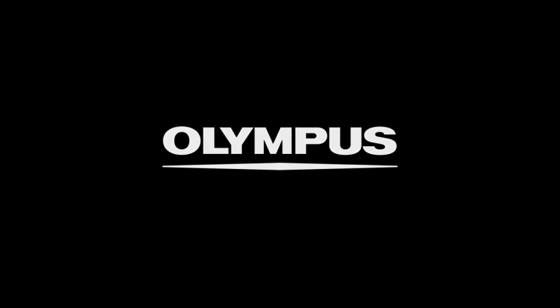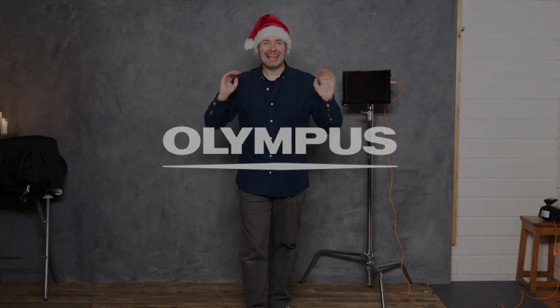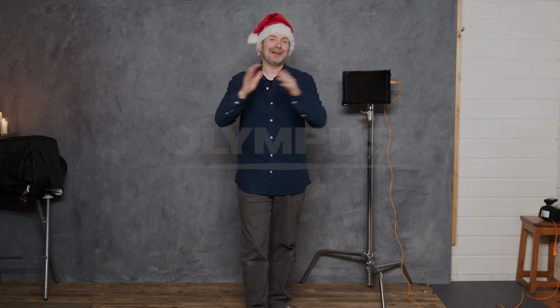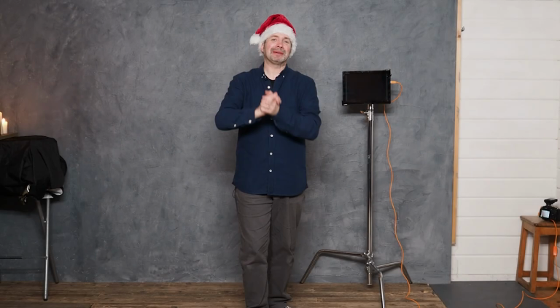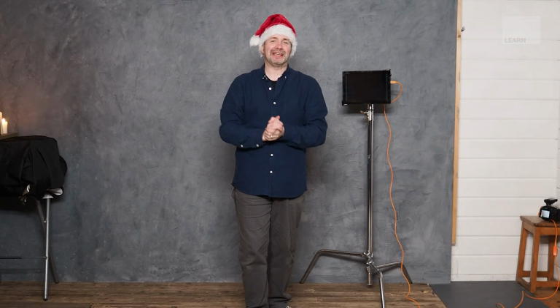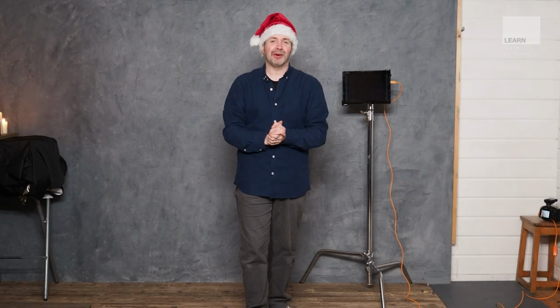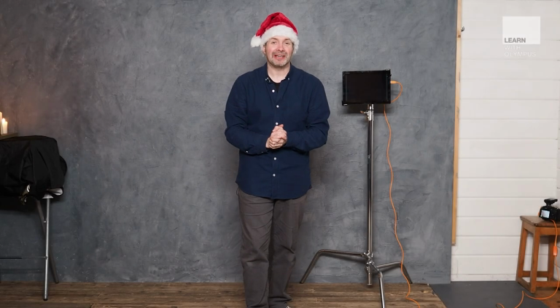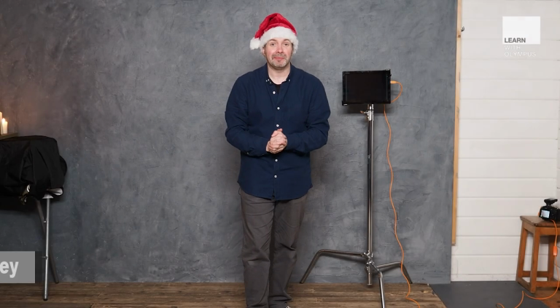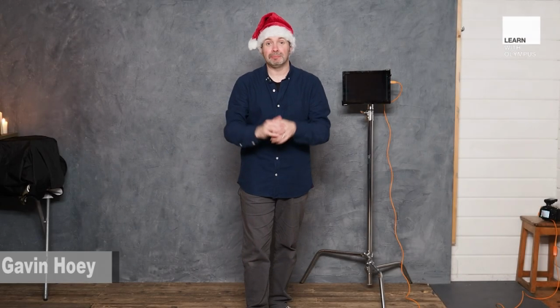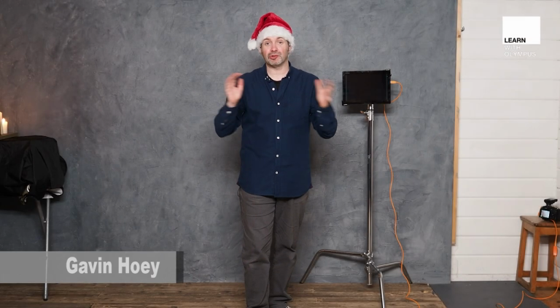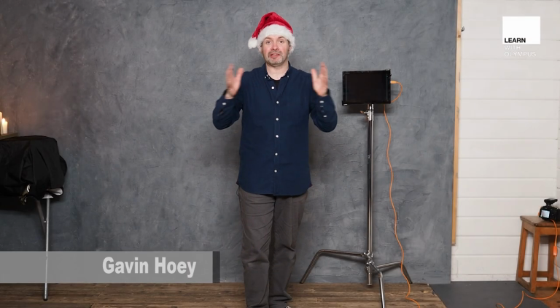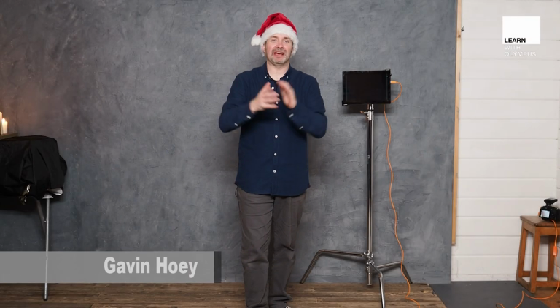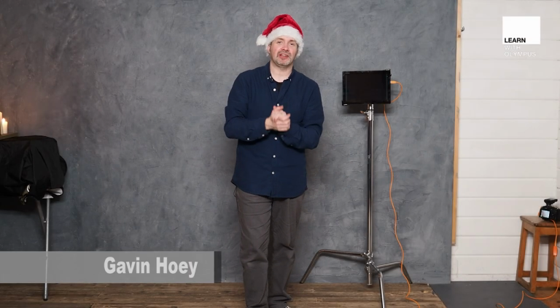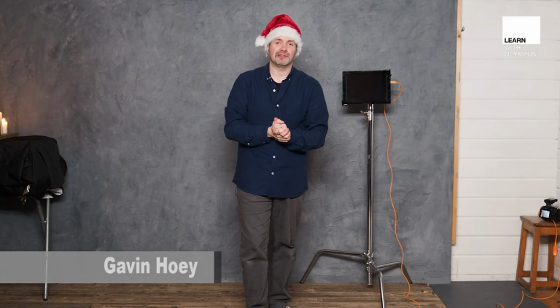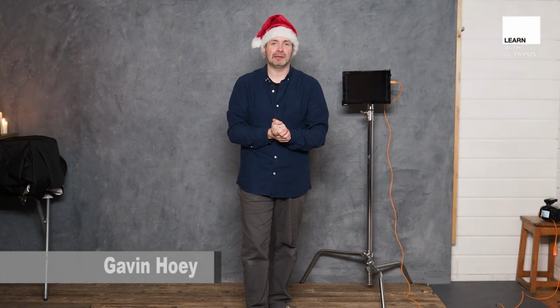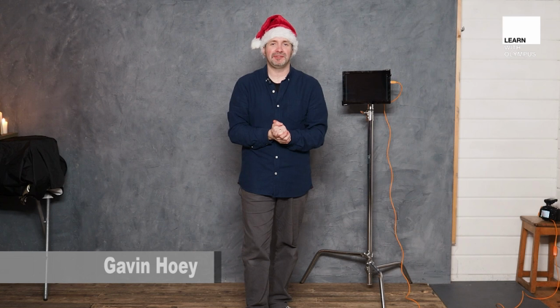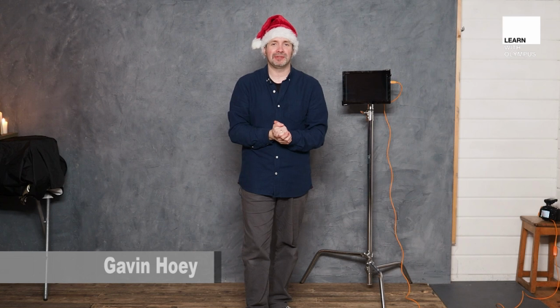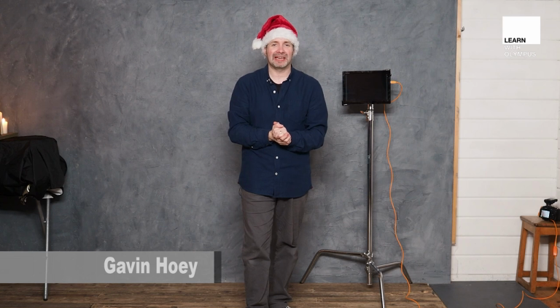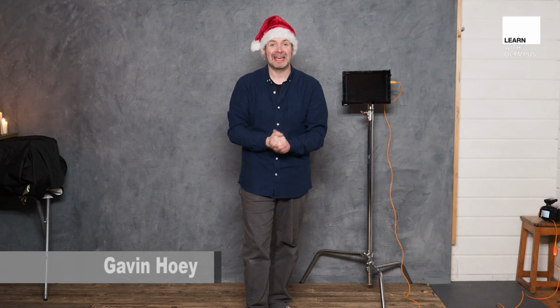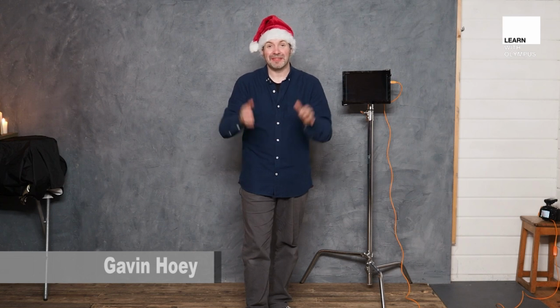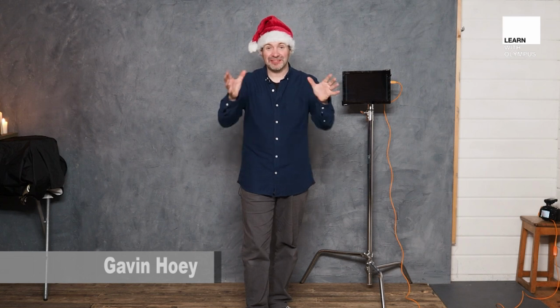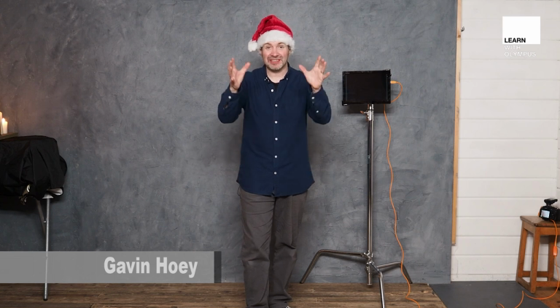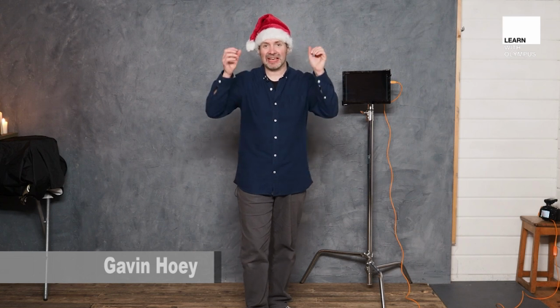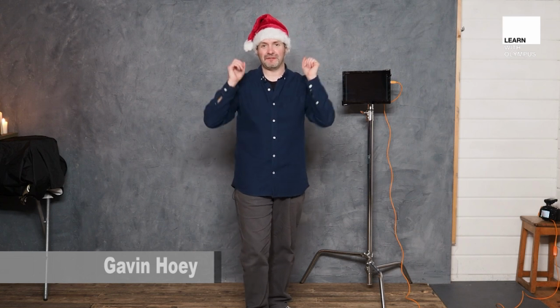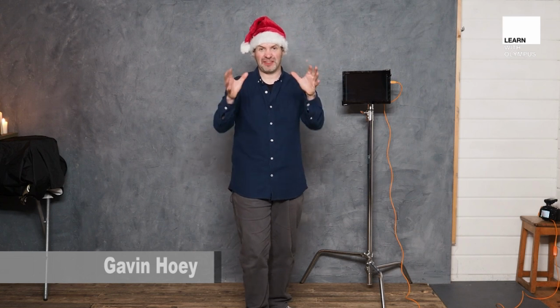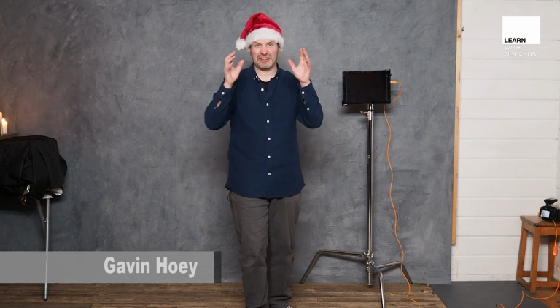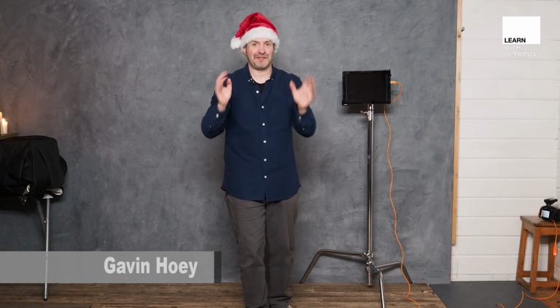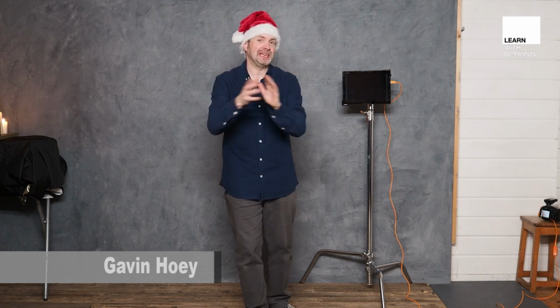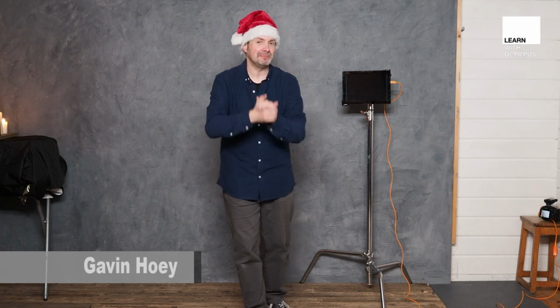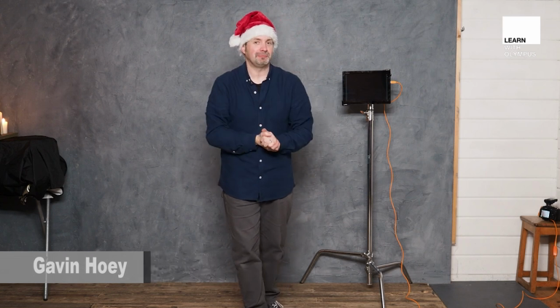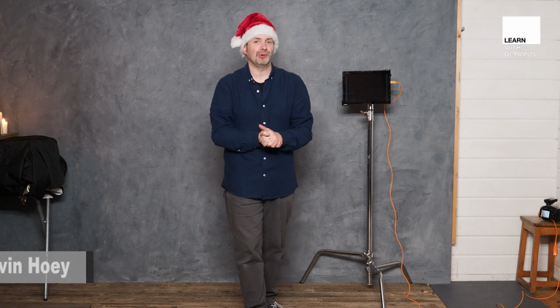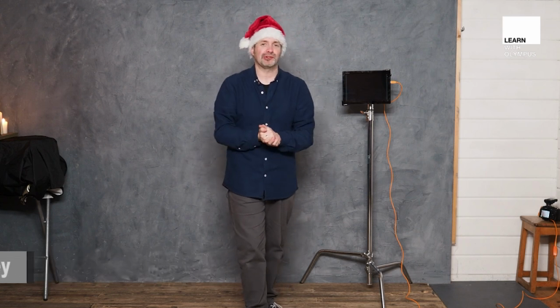Hello, I'm Gavin Hoey. I'm the portrait ambassador for Olympus UK and this is a festive themed portrait.